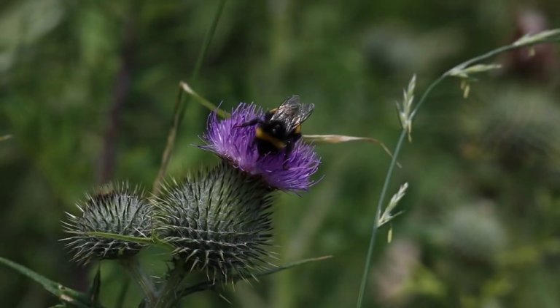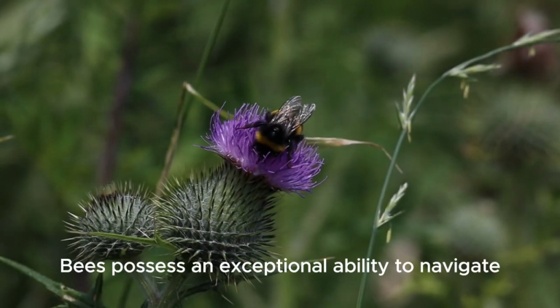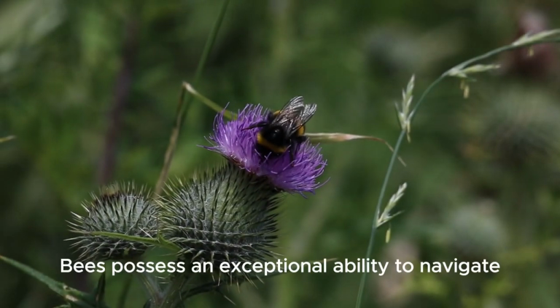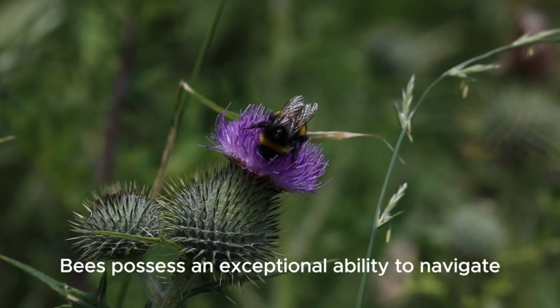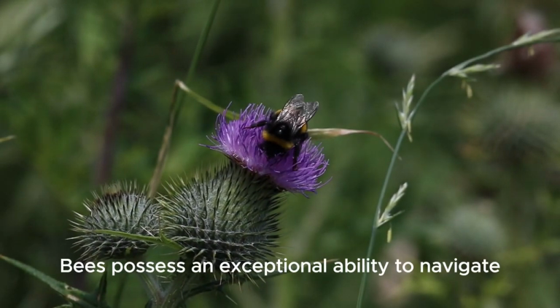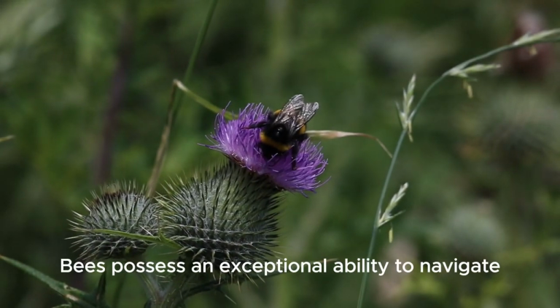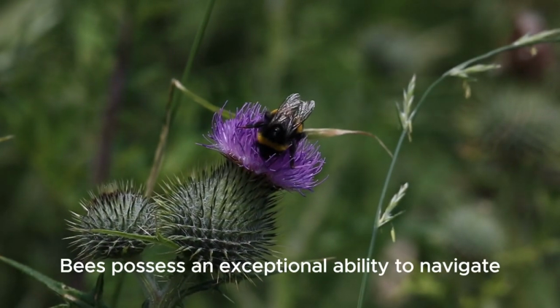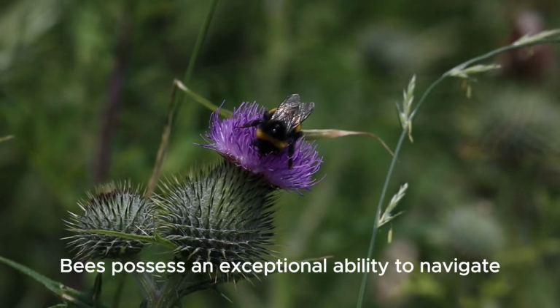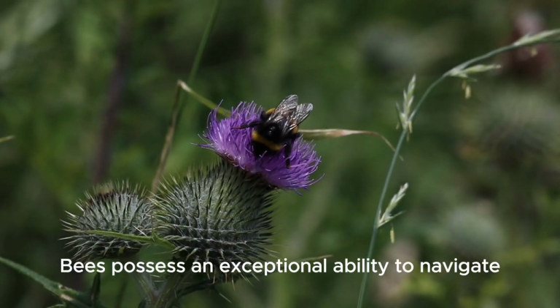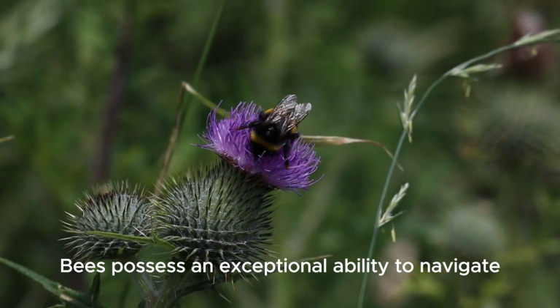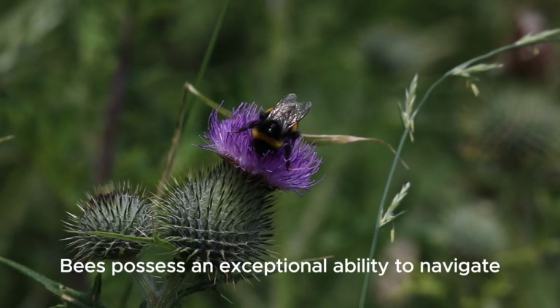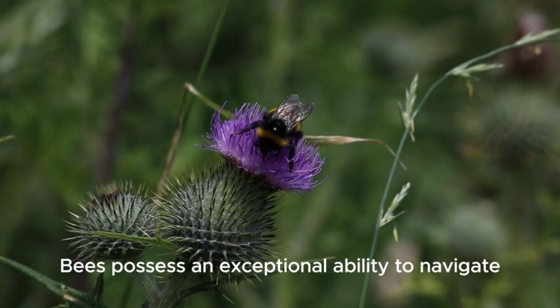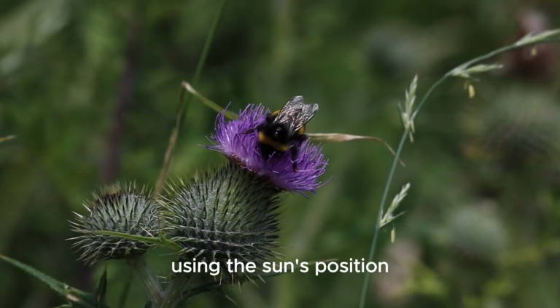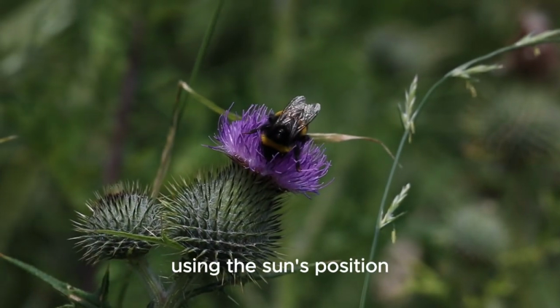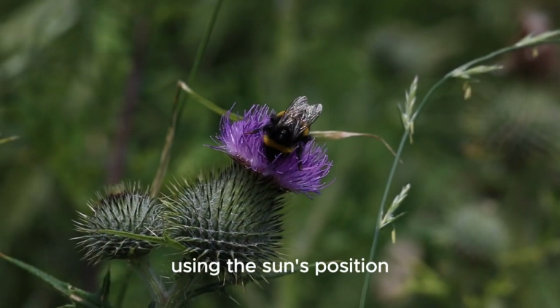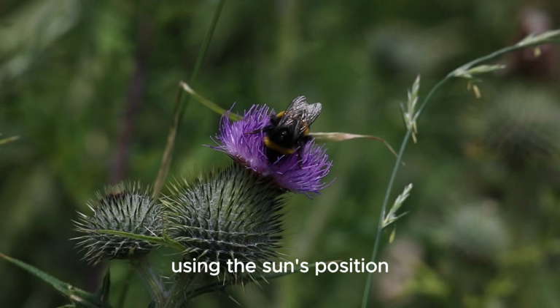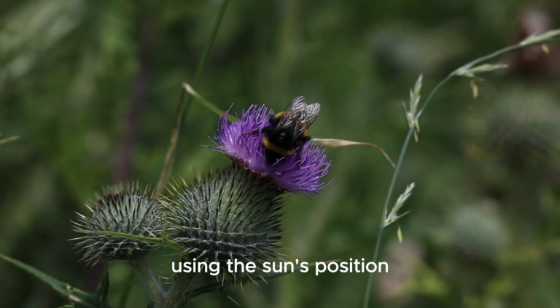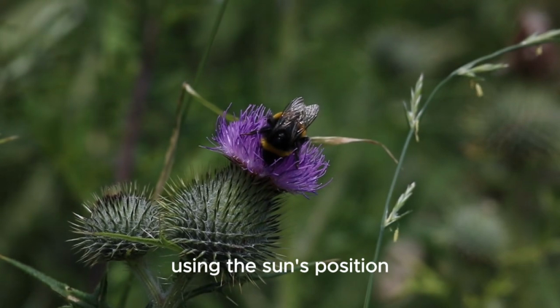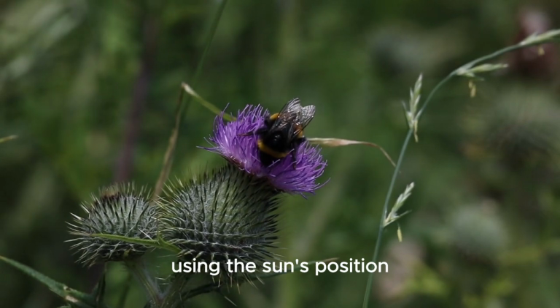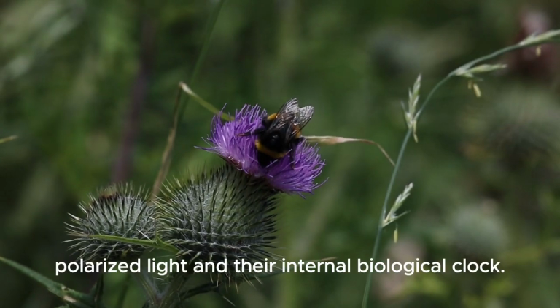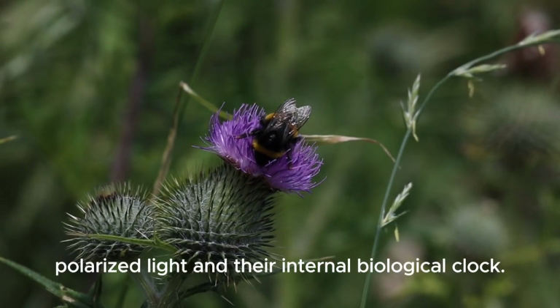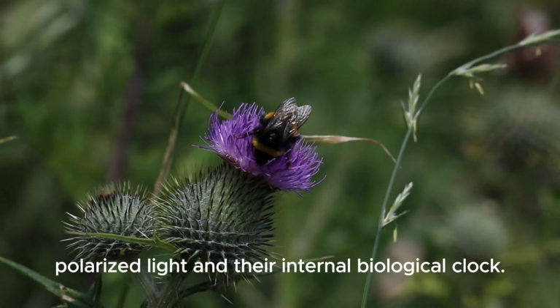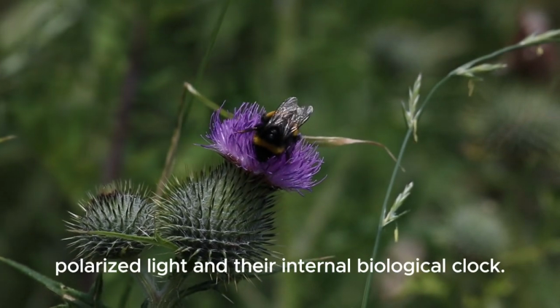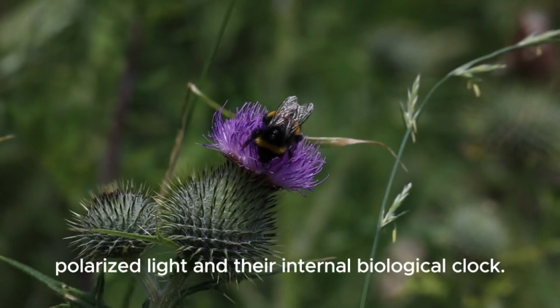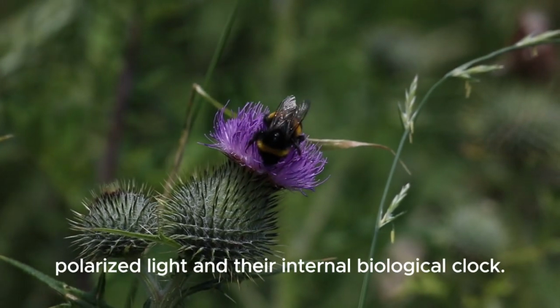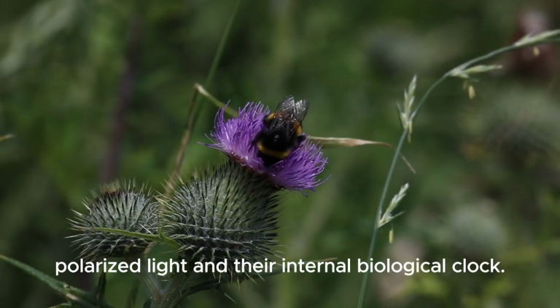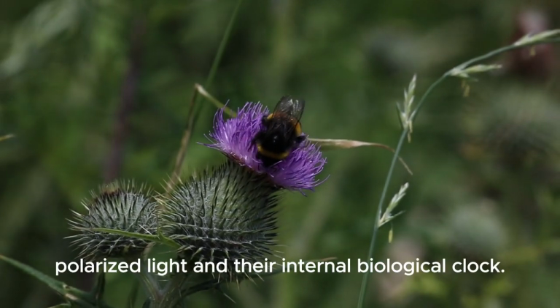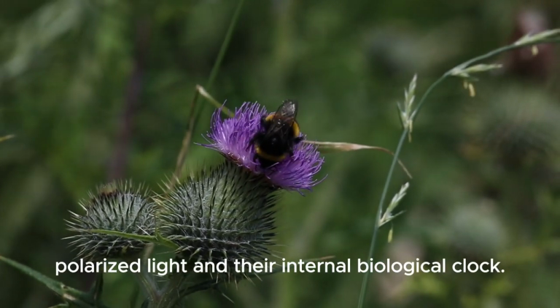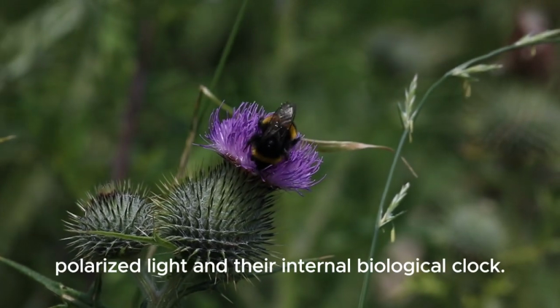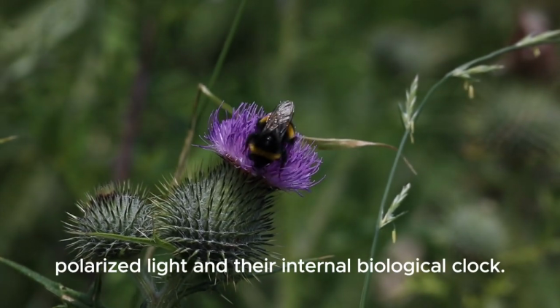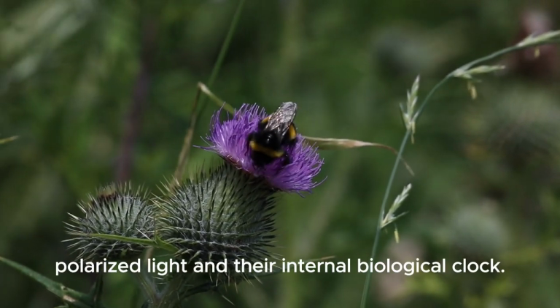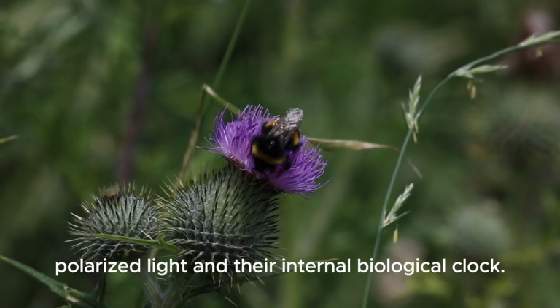Bees possess an exceptional ability to navigate using the sun's position, polarised light and their internal biological clock.